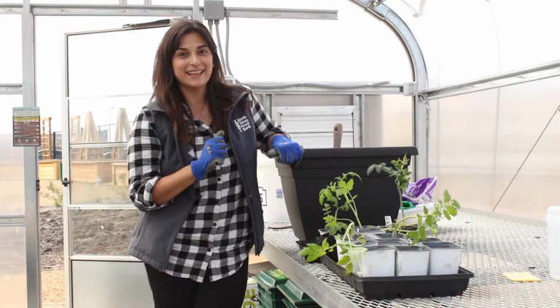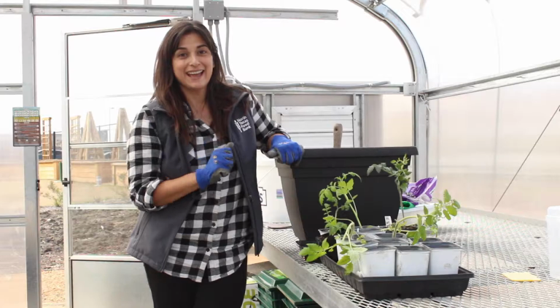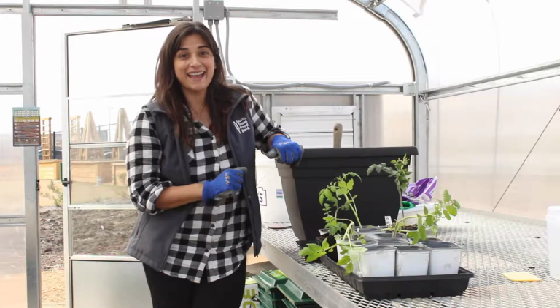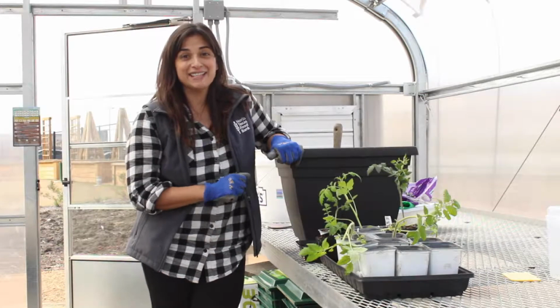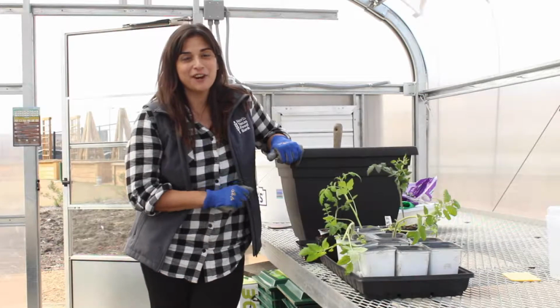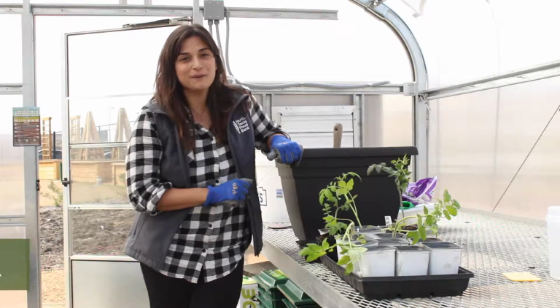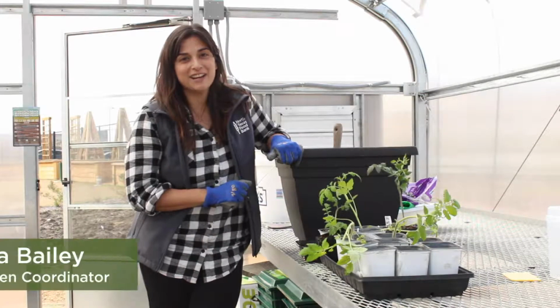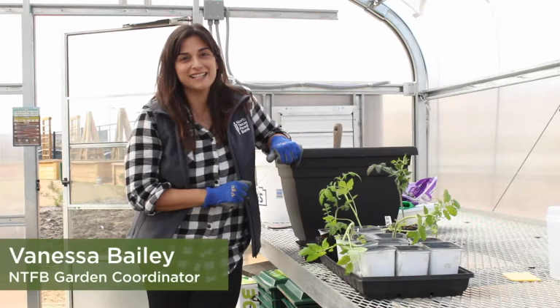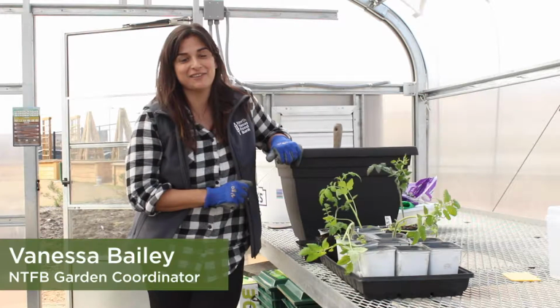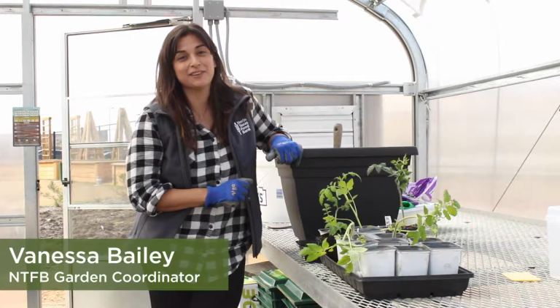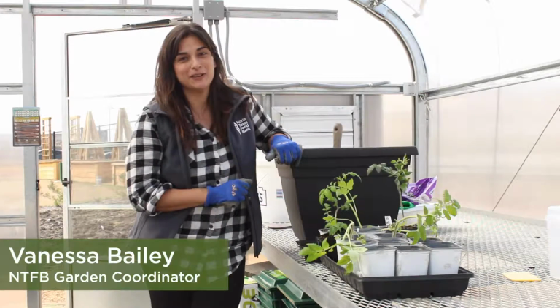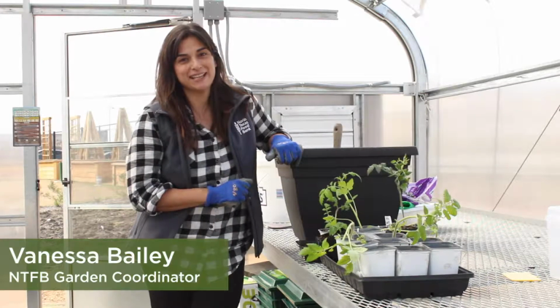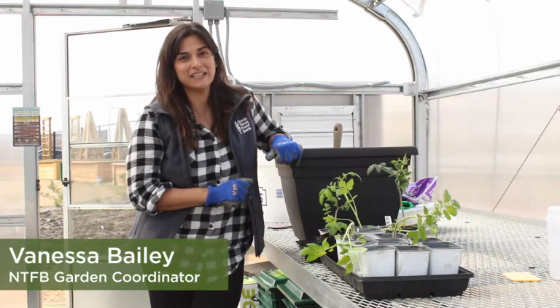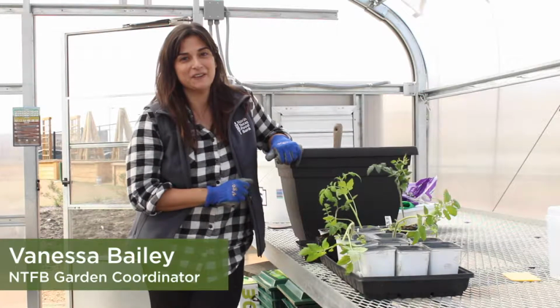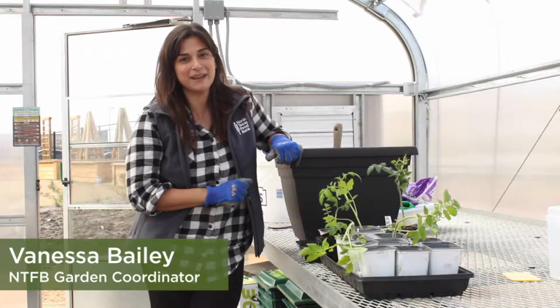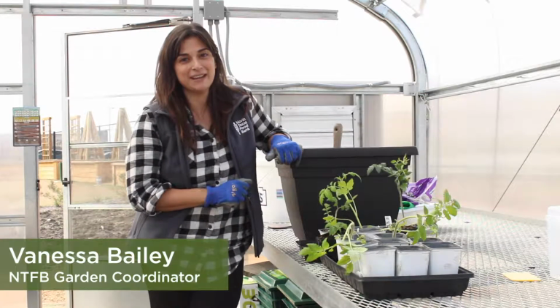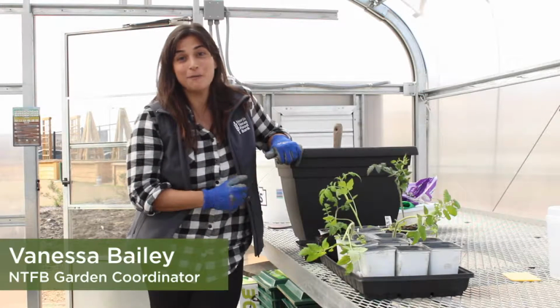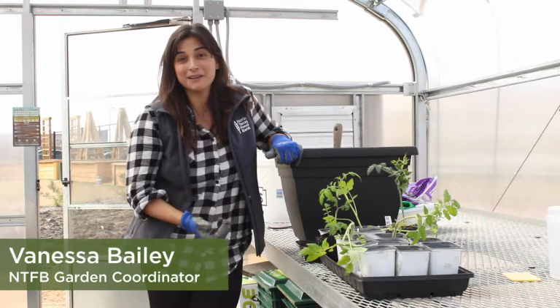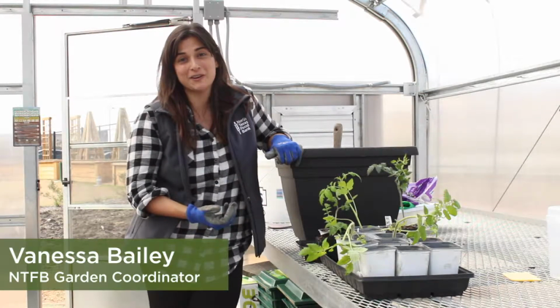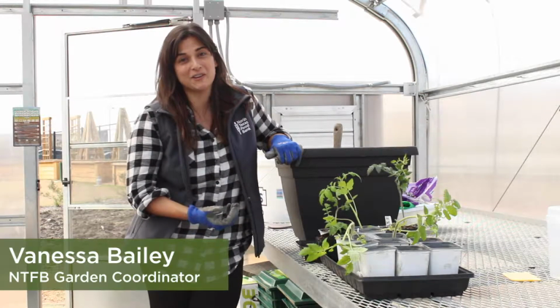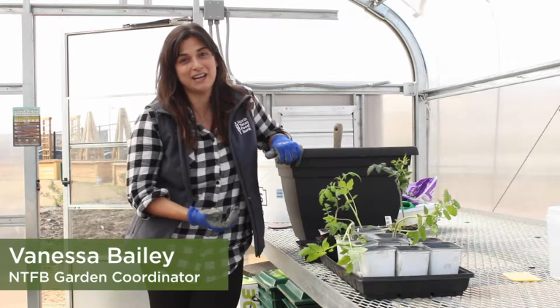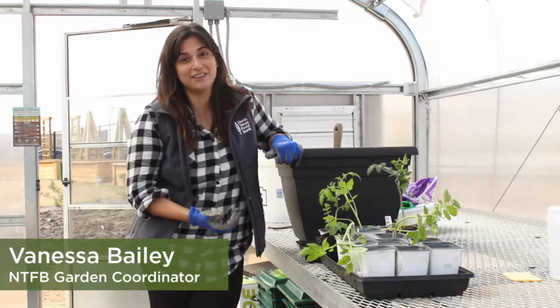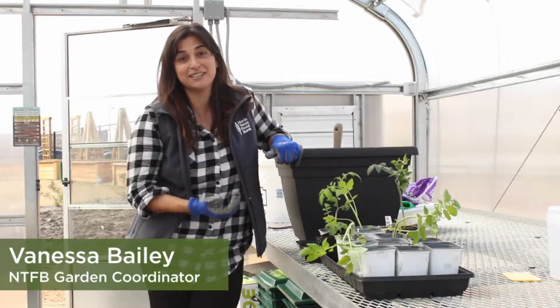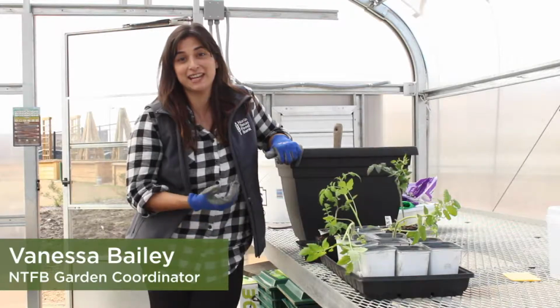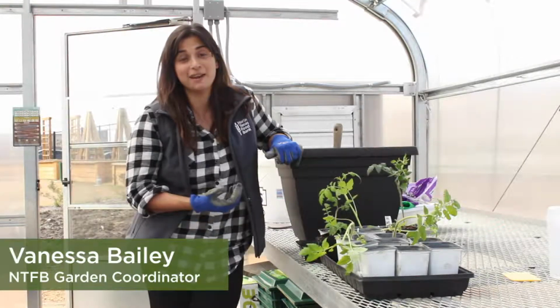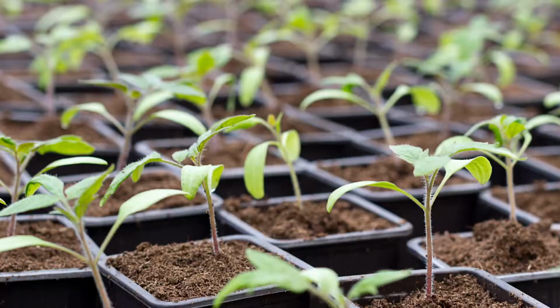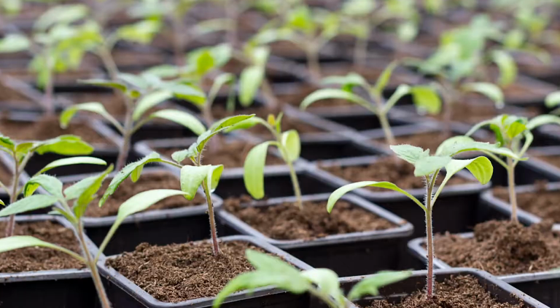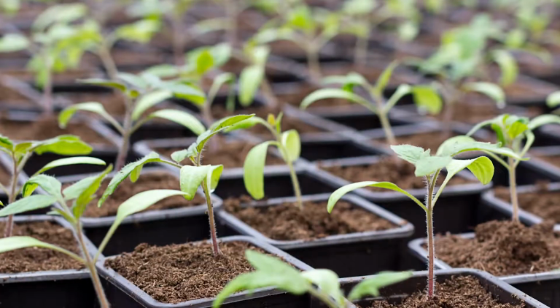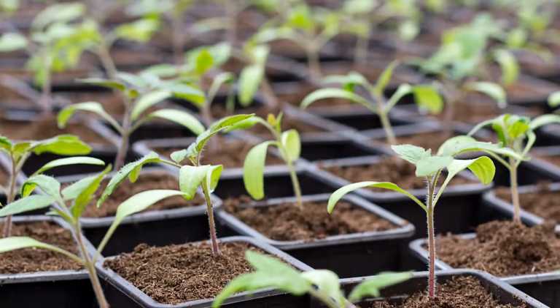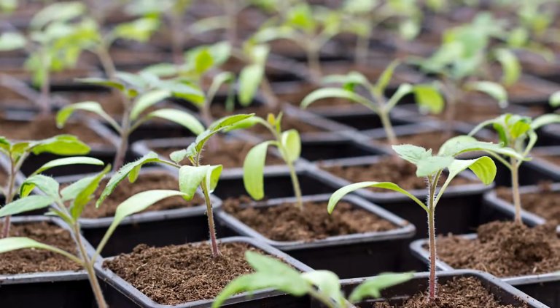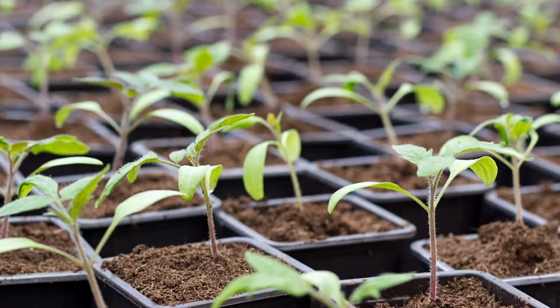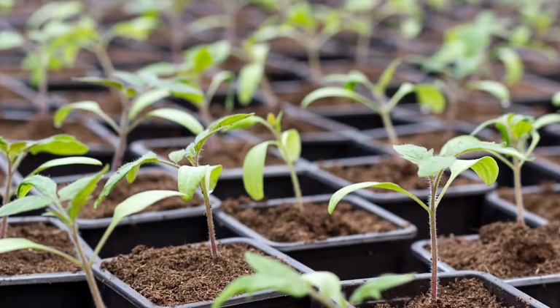Hi, it's Farmer Vanessa with the North Texas Feed Bank. Welcome to our greenhouse. Today we're potting up our tomatoes.